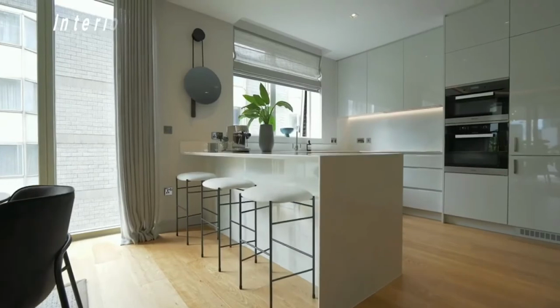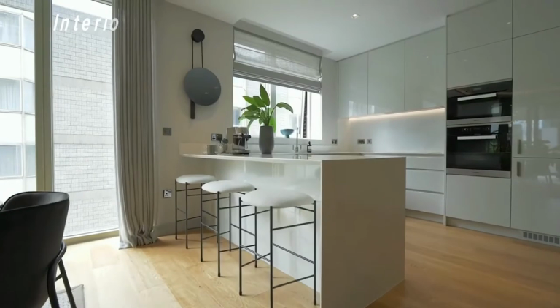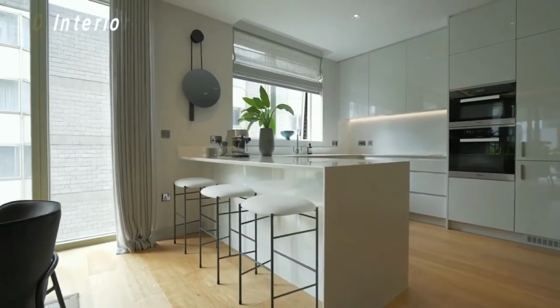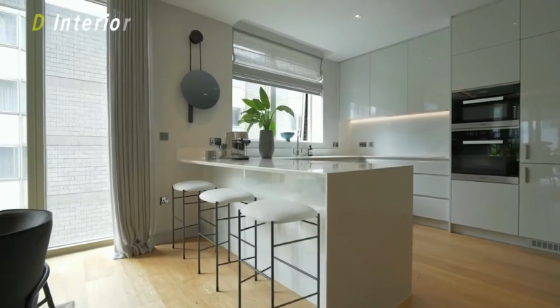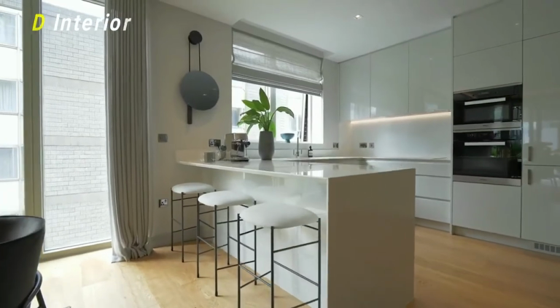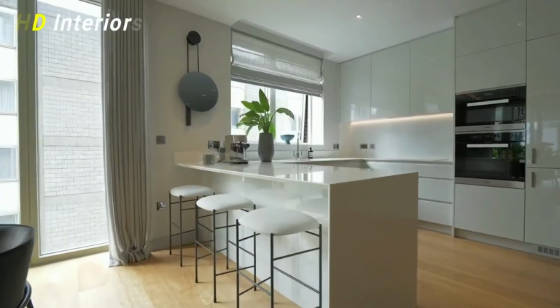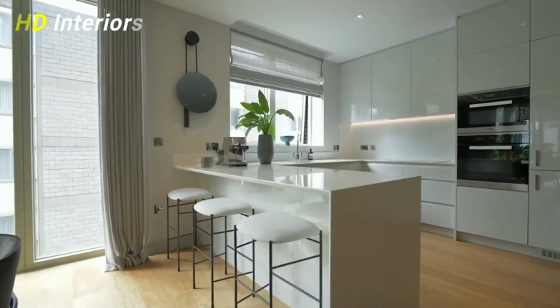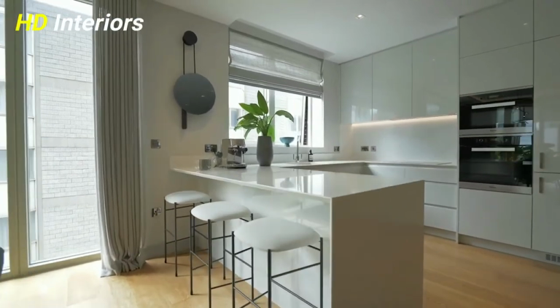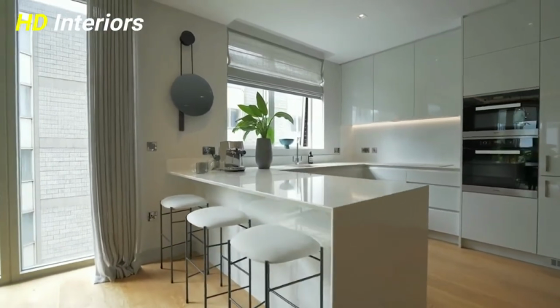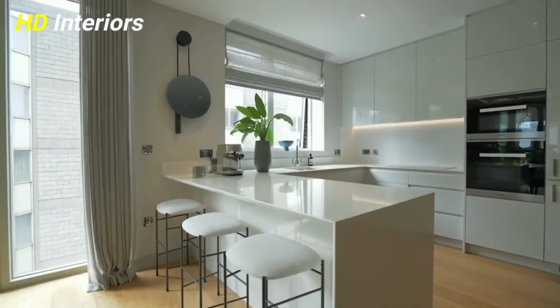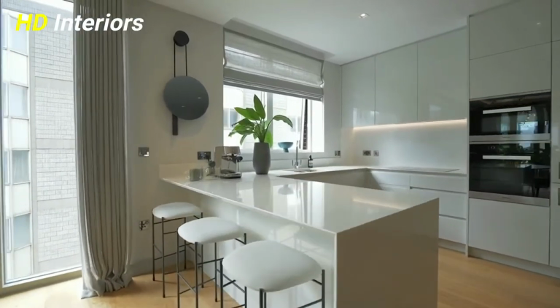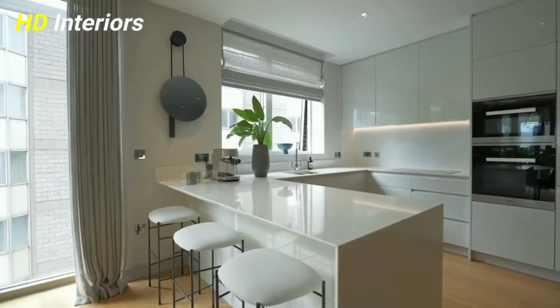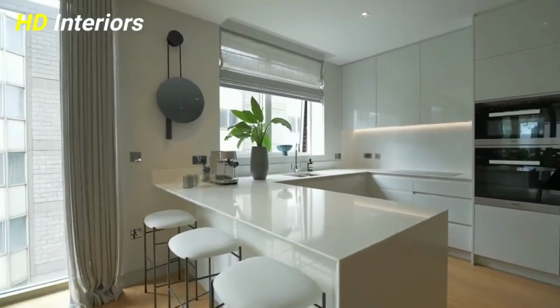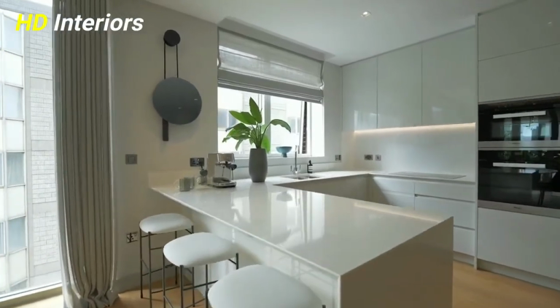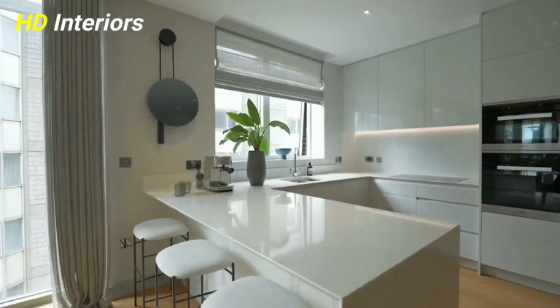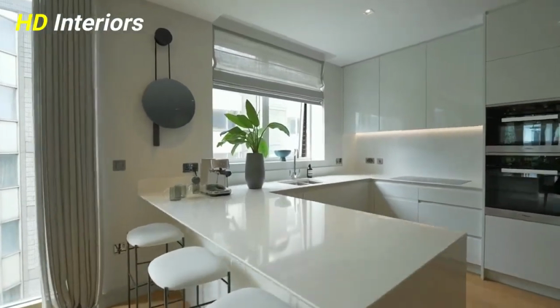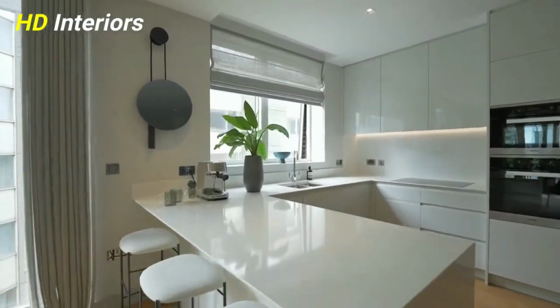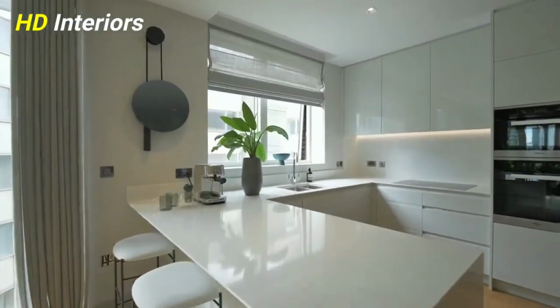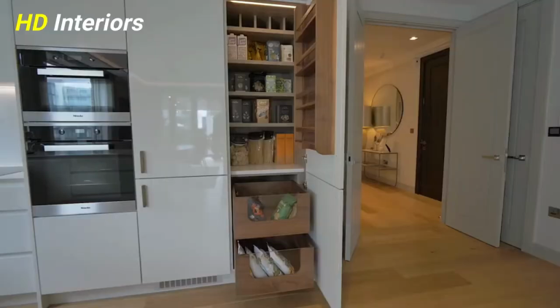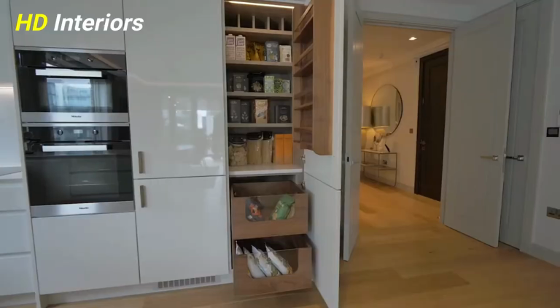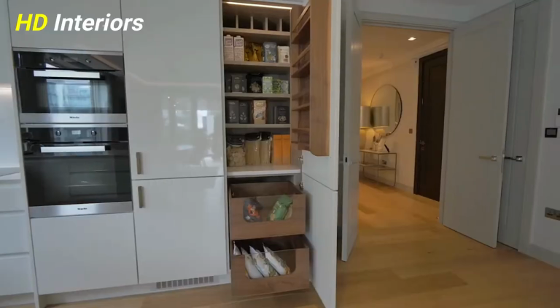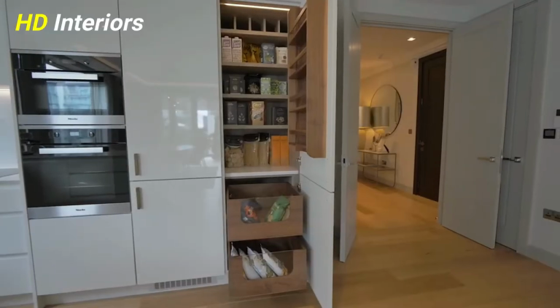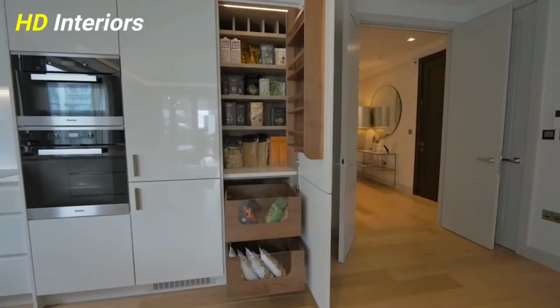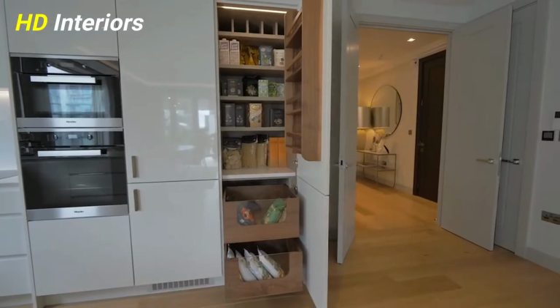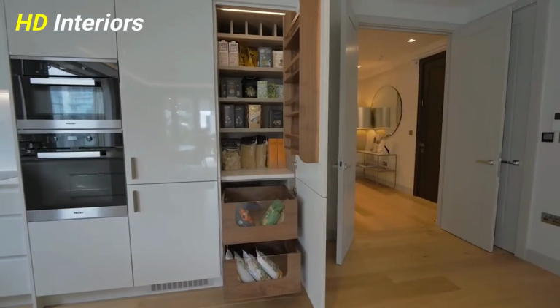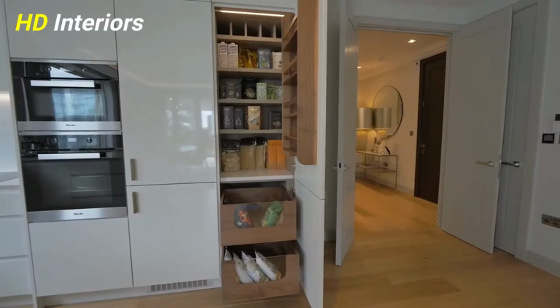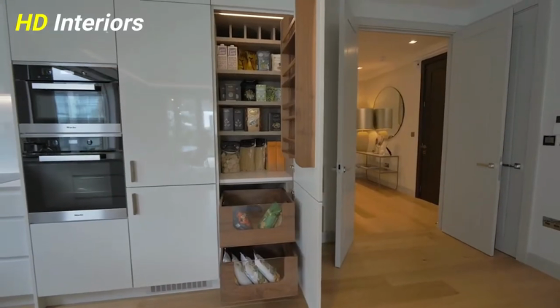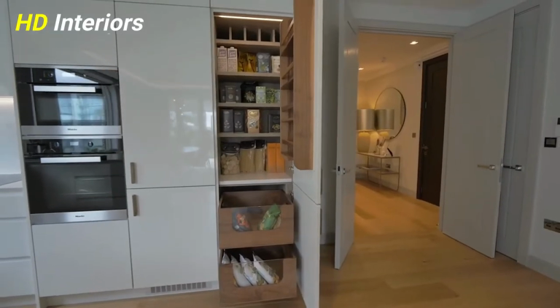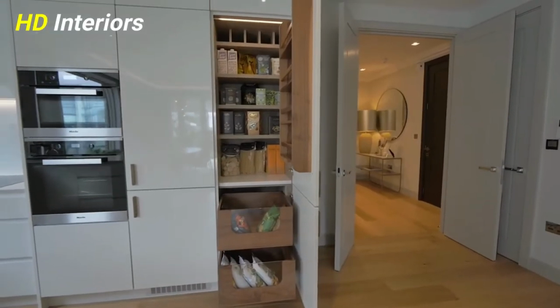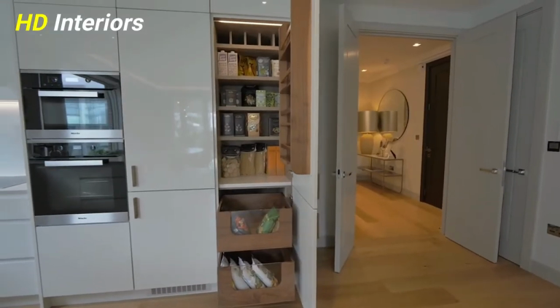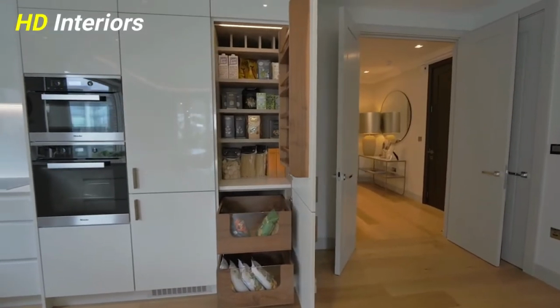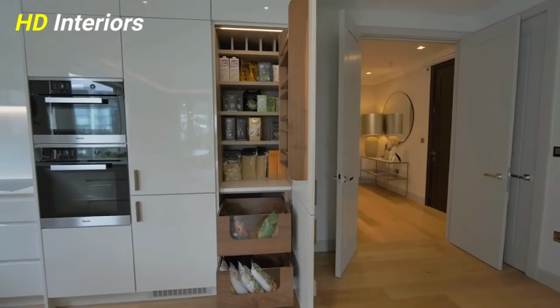Treat your windows. Adding the right window treatment can make all the difference.